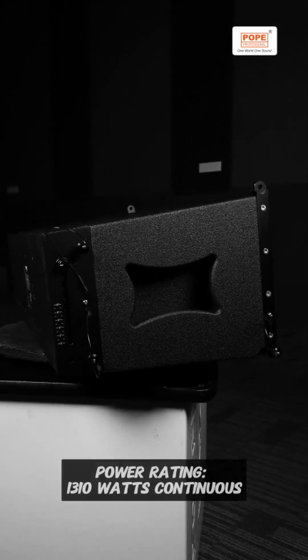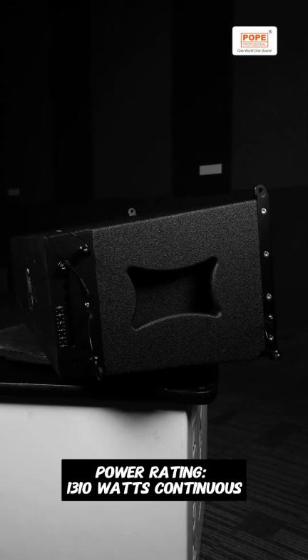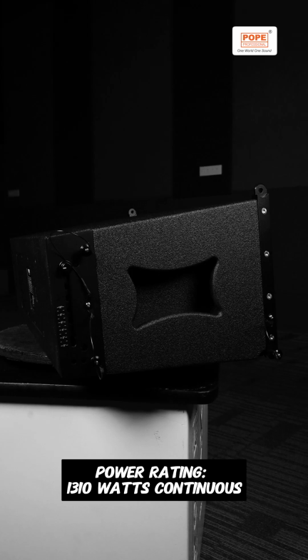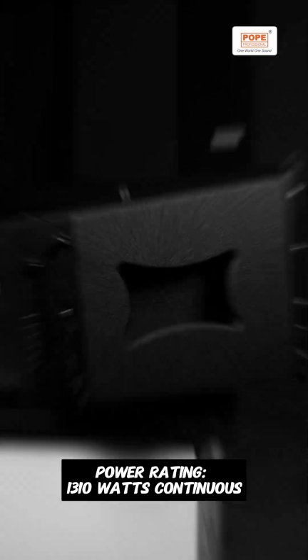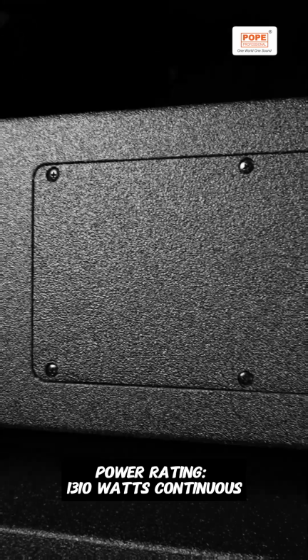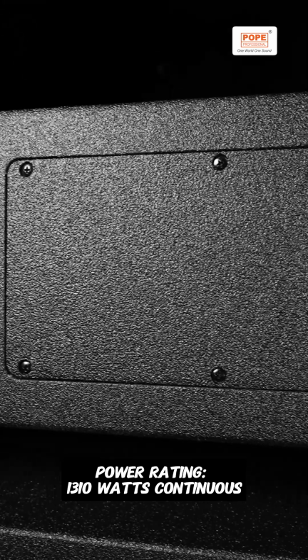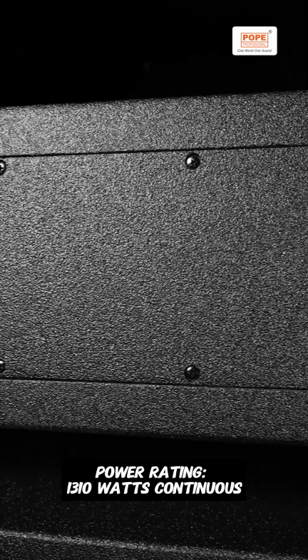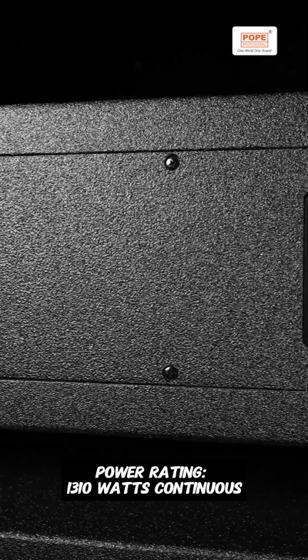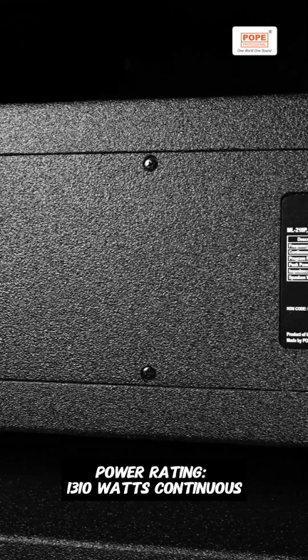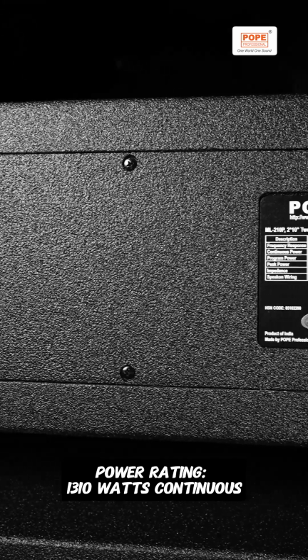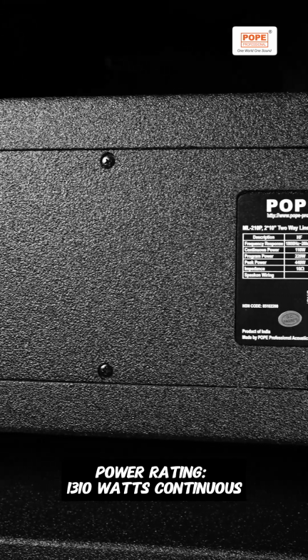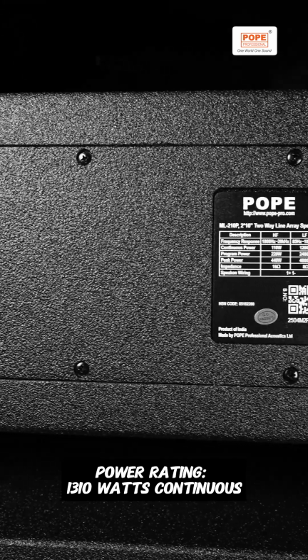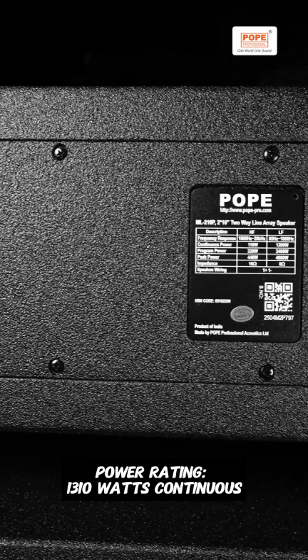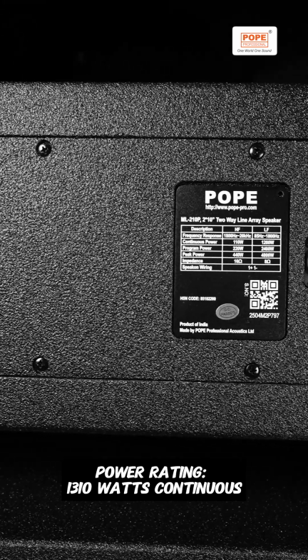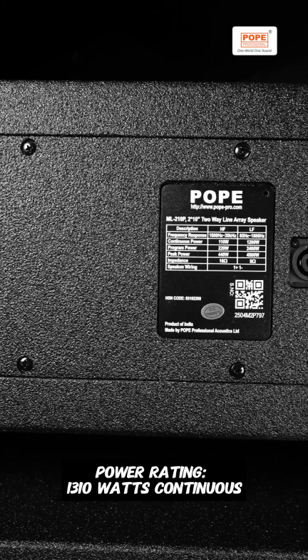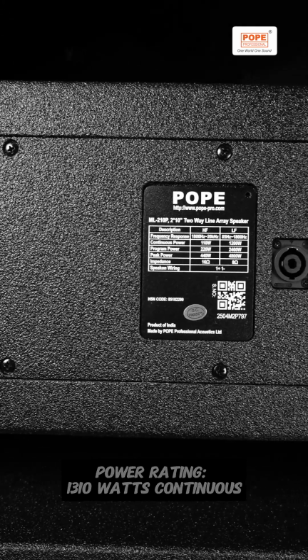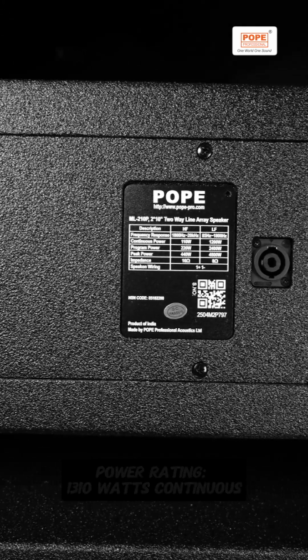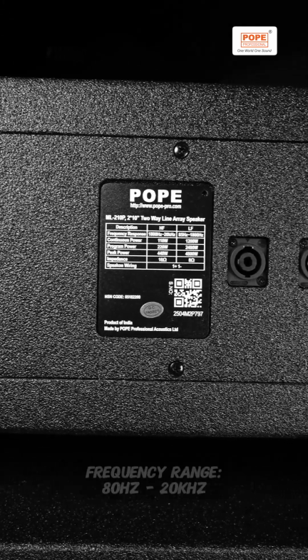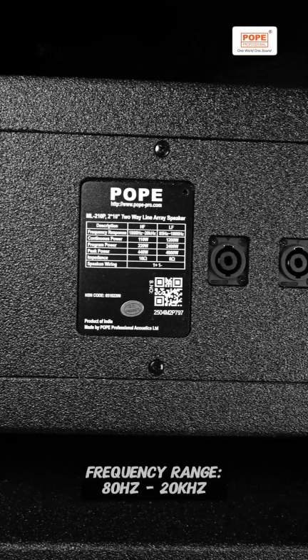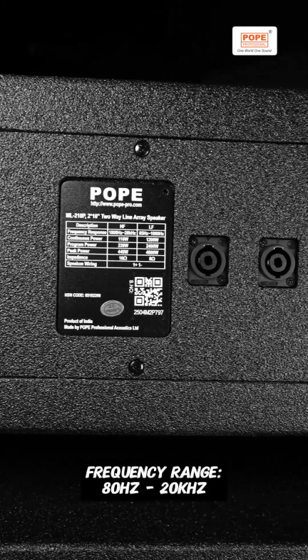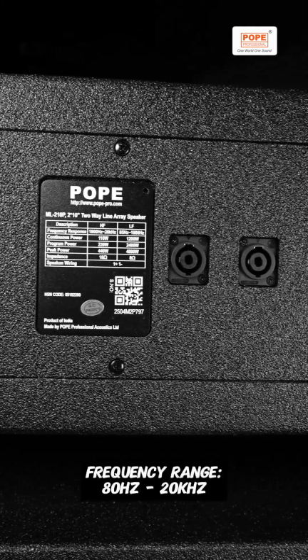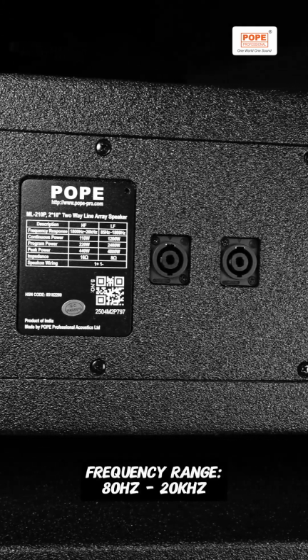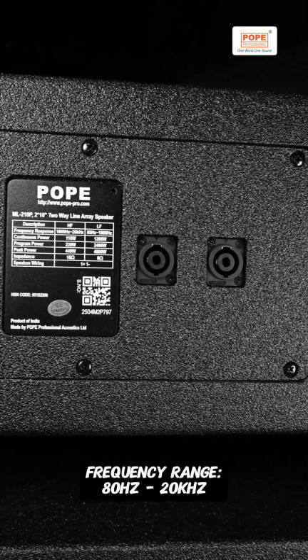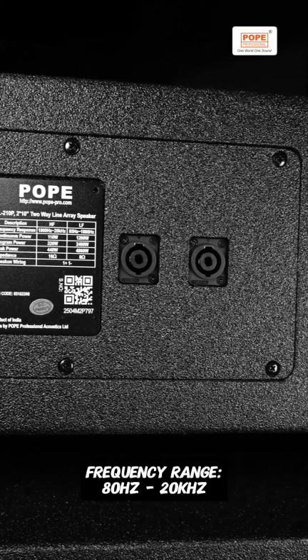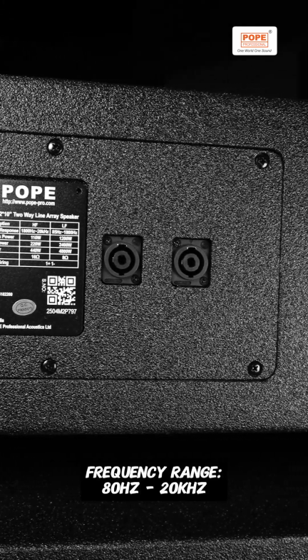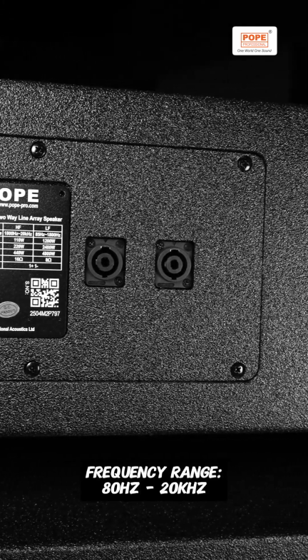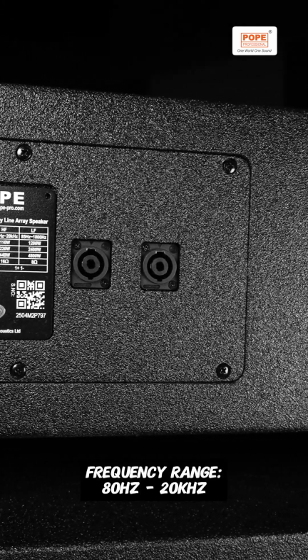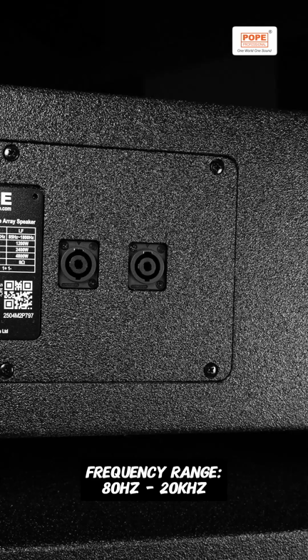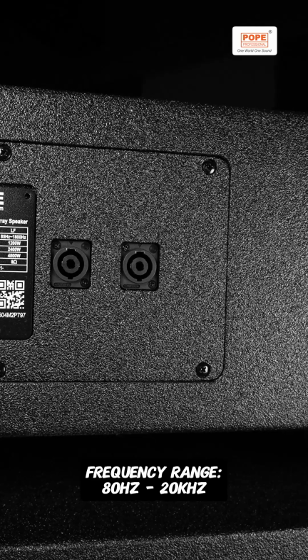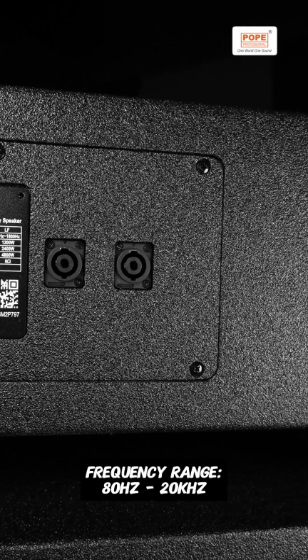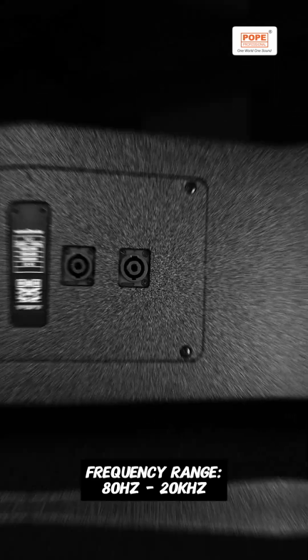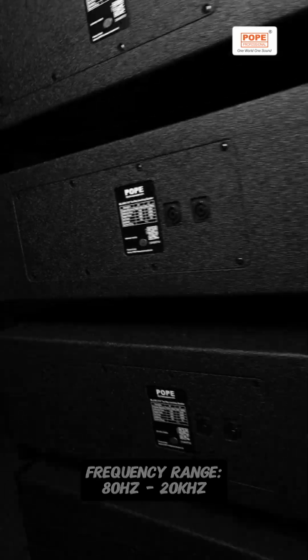Power rating: 1,310 watts continuous. Frequency range: 80 Hz to 20 kHz.